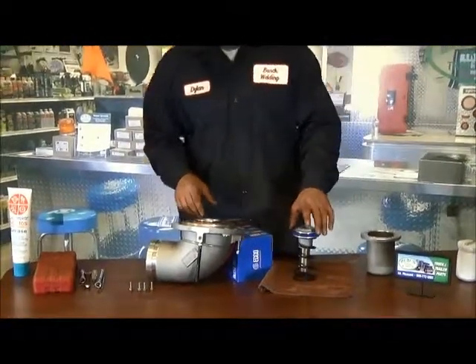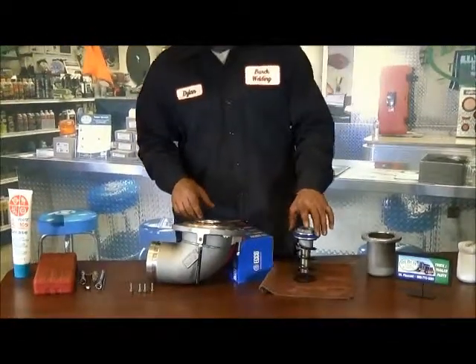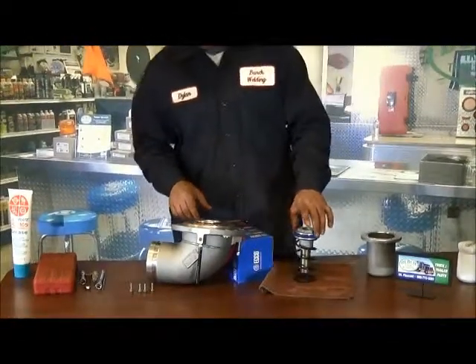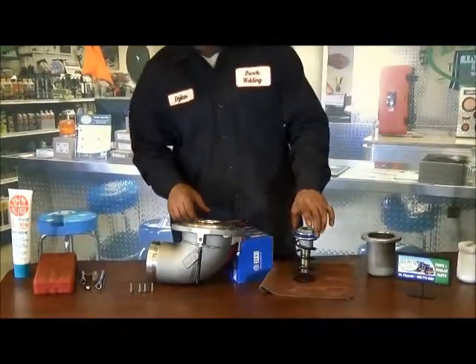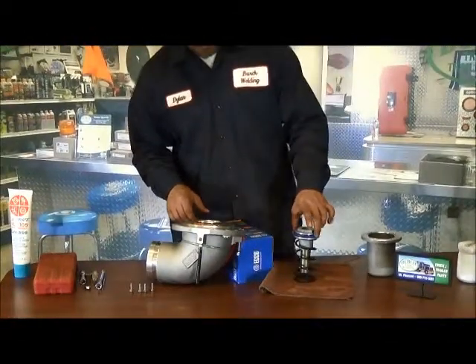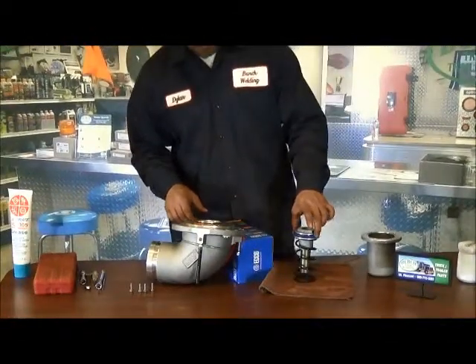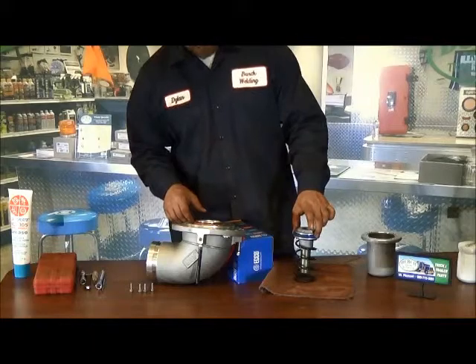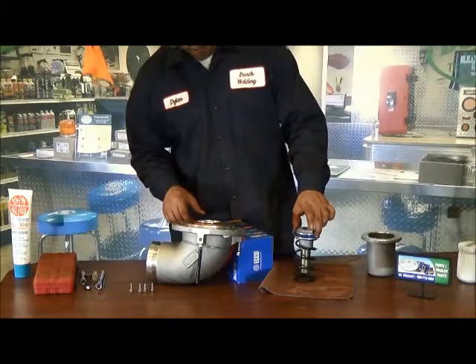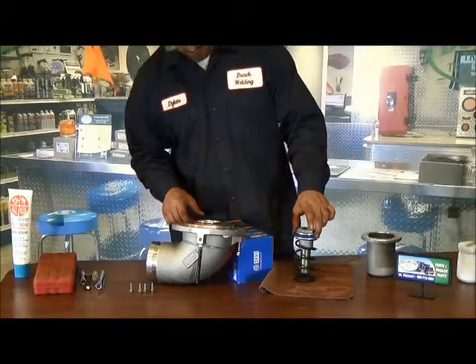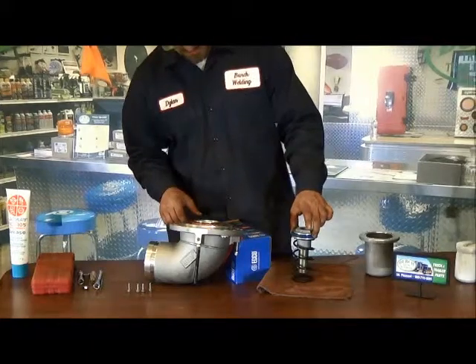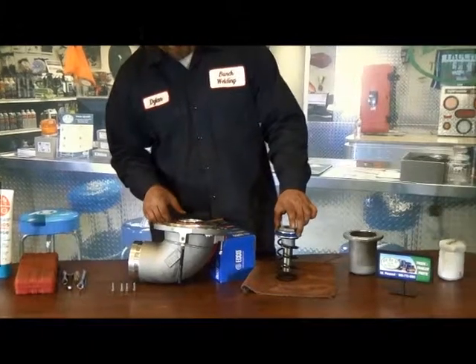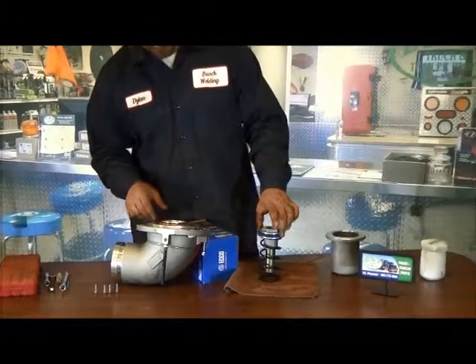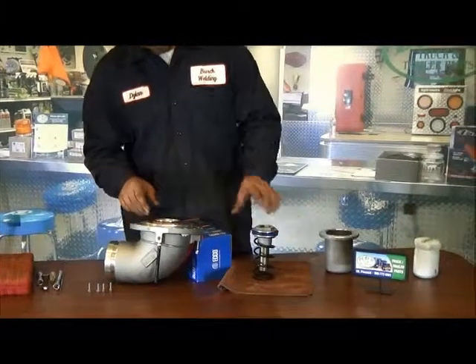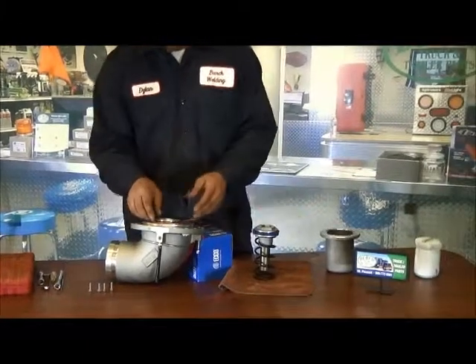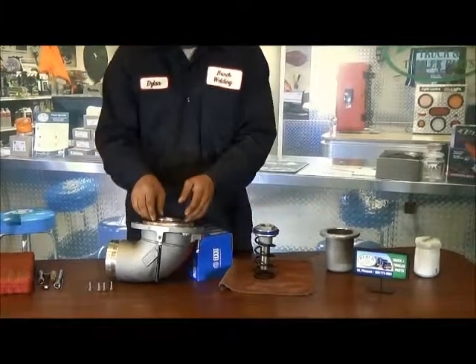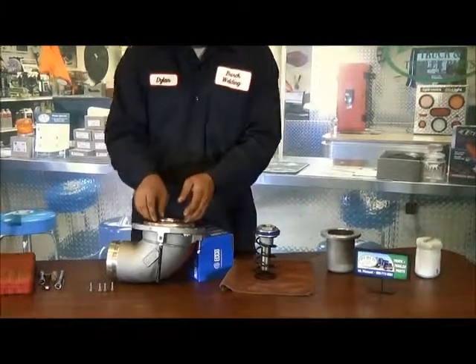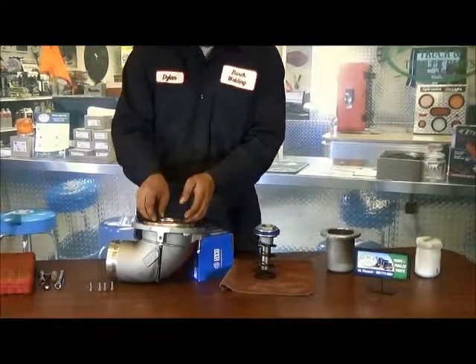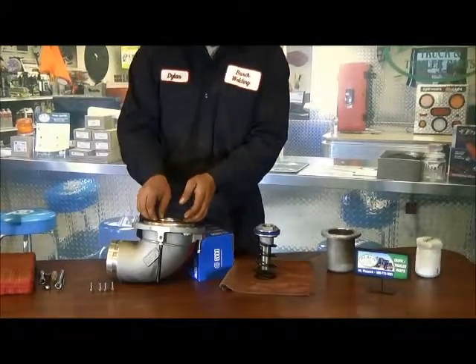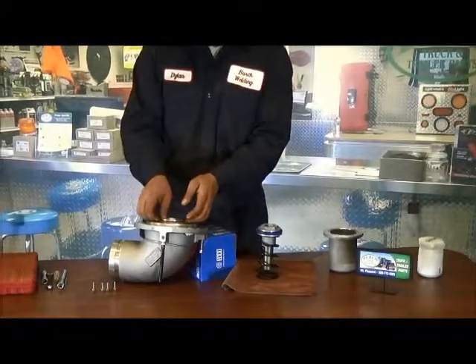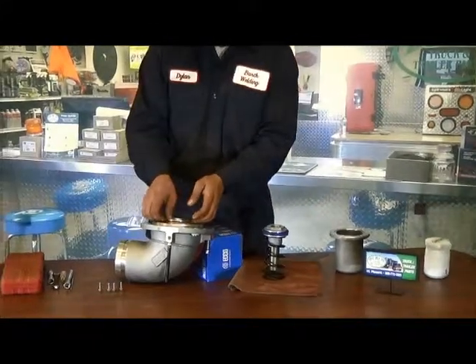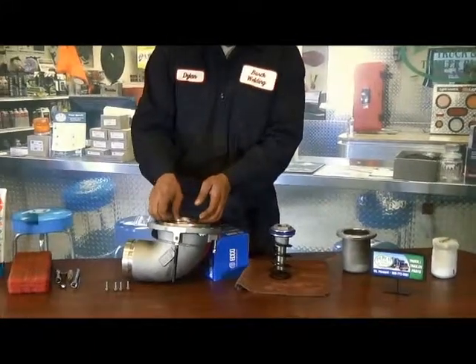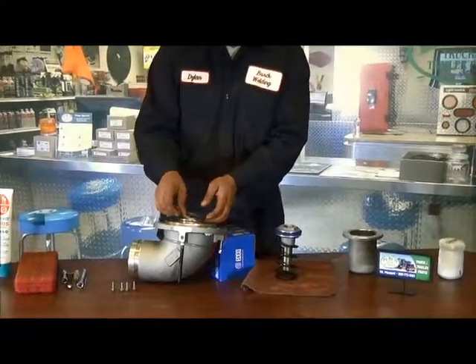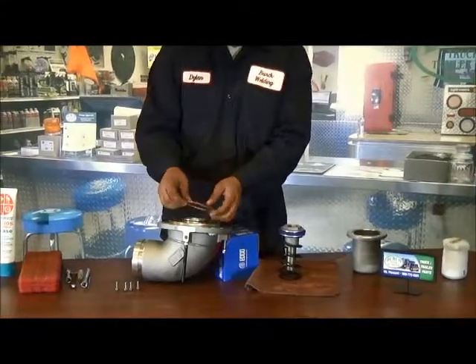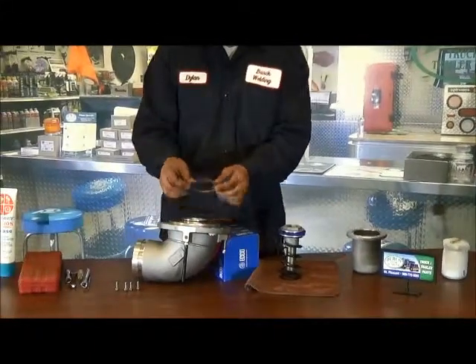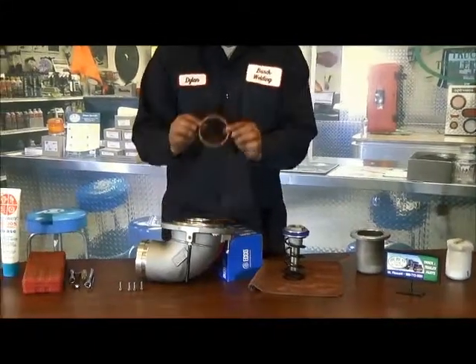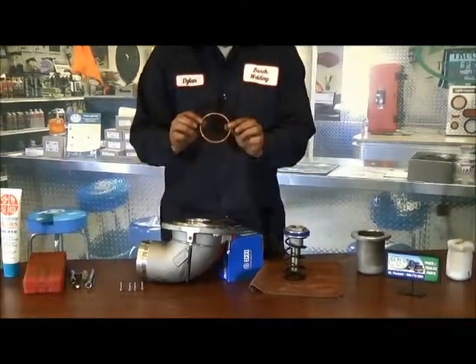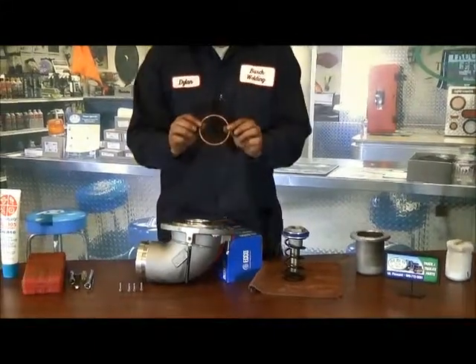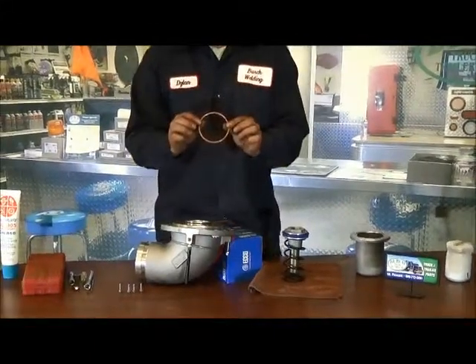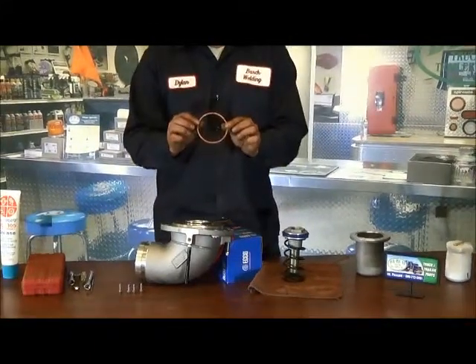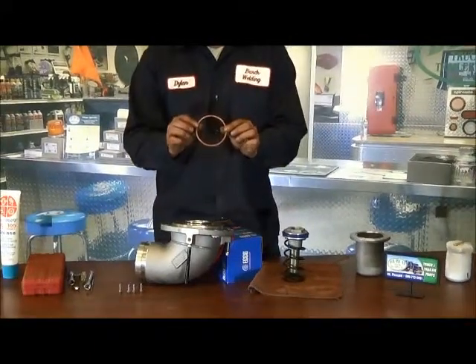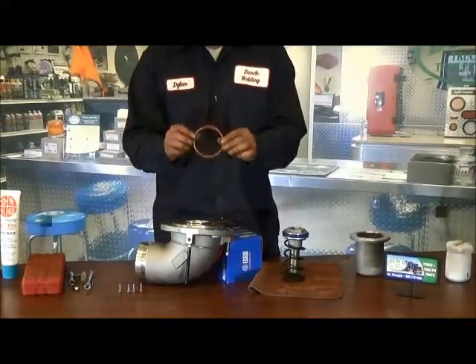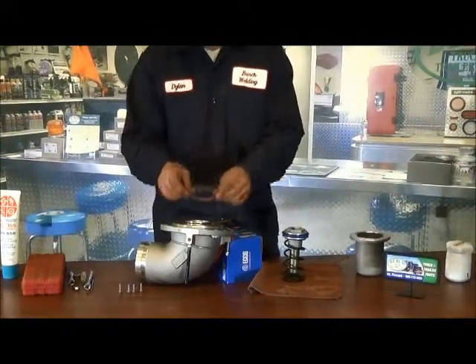There's a seal here that can go bad, and there's another little seal right here that can go bad.